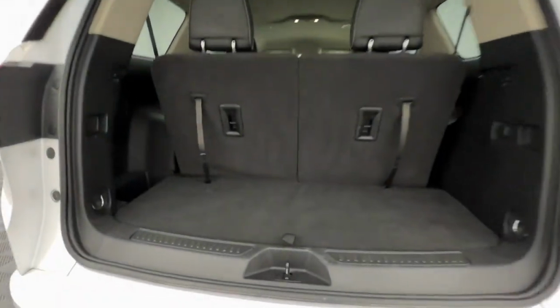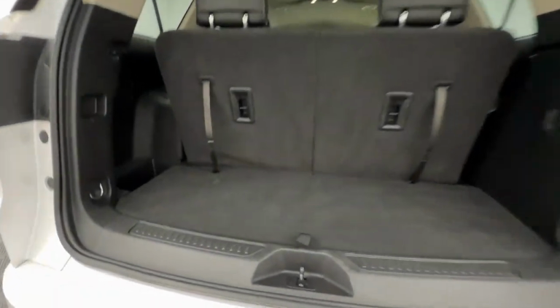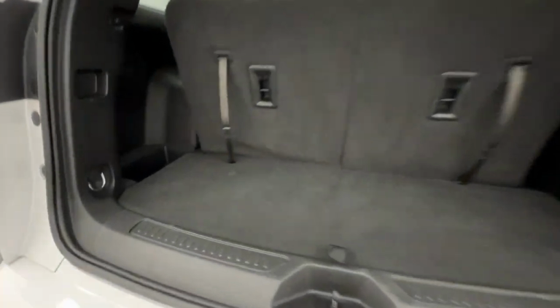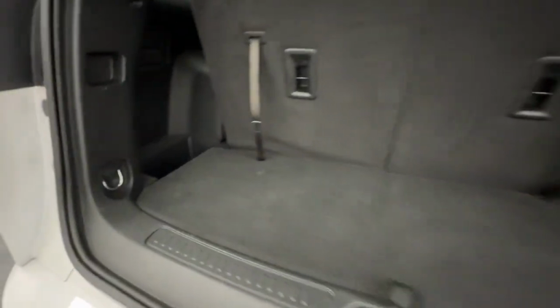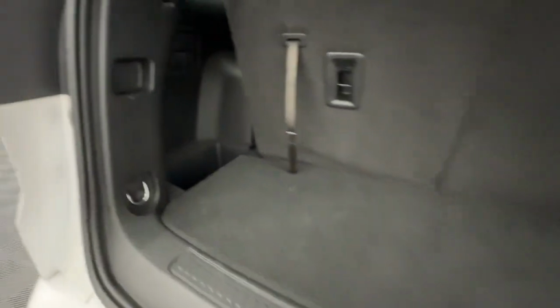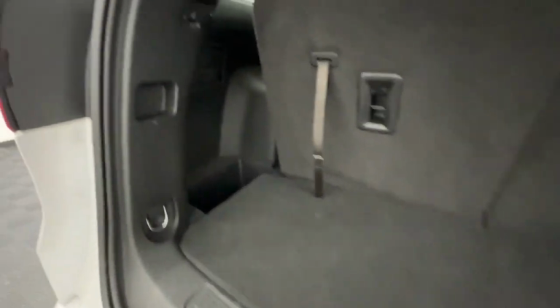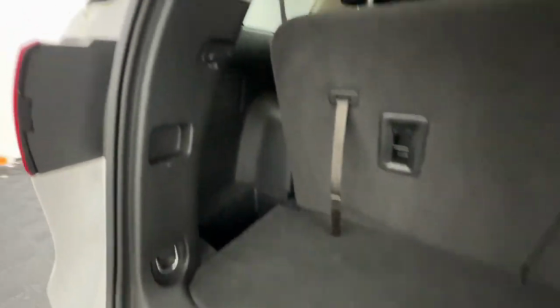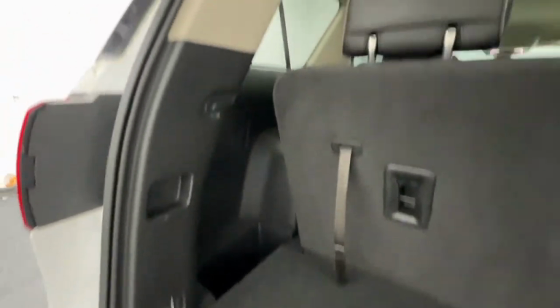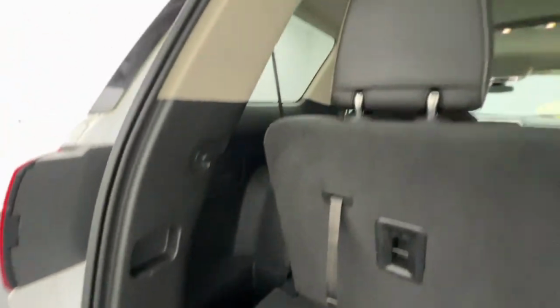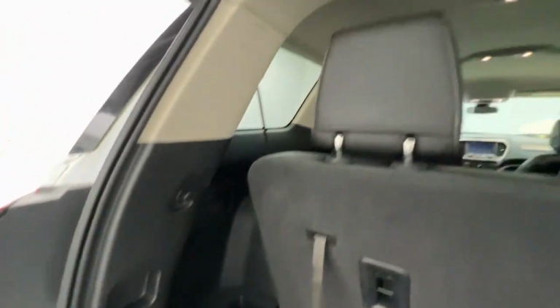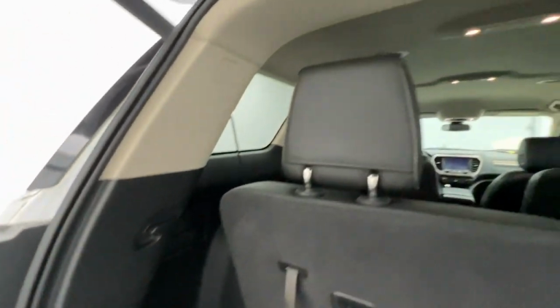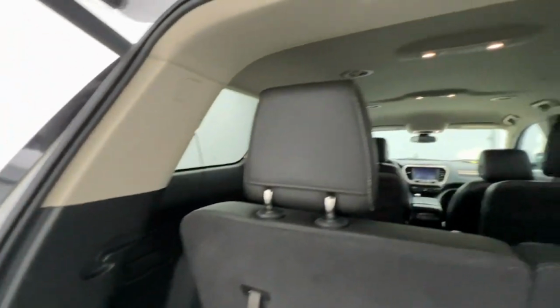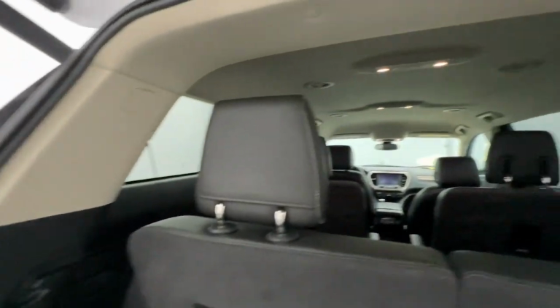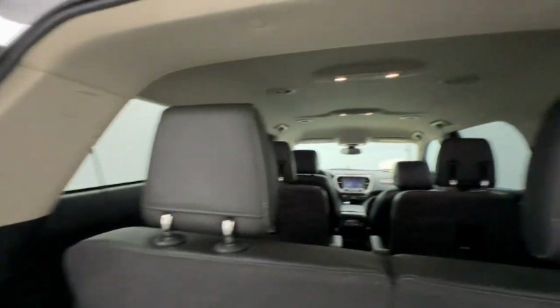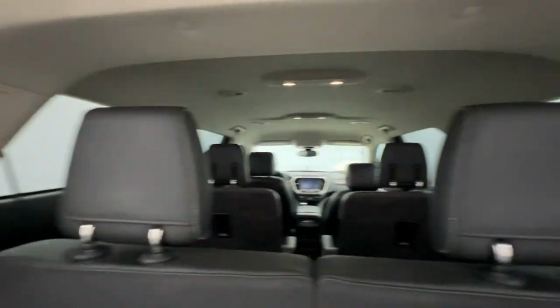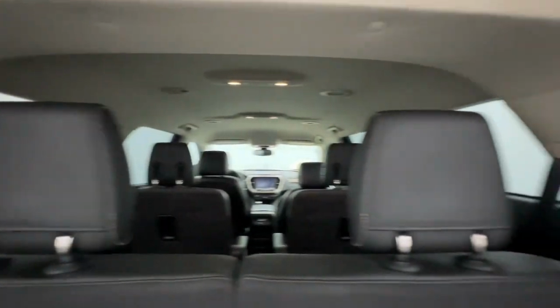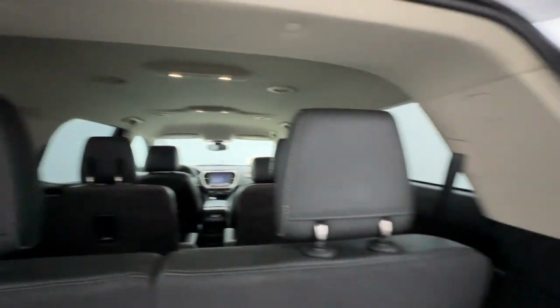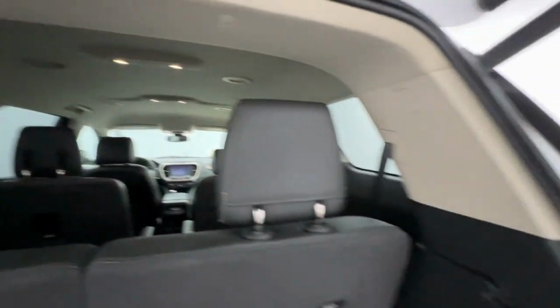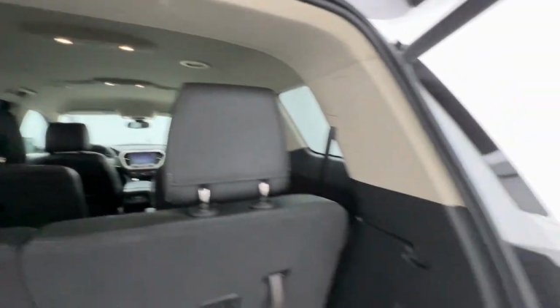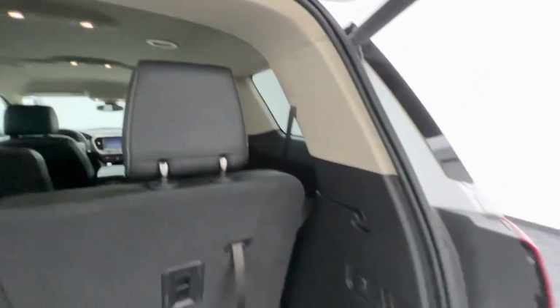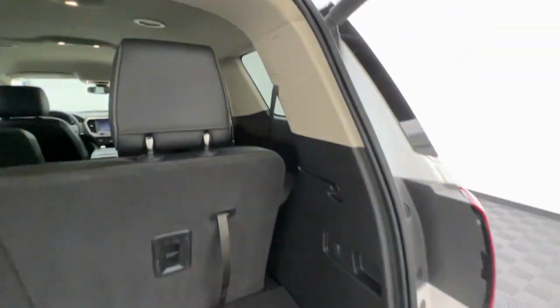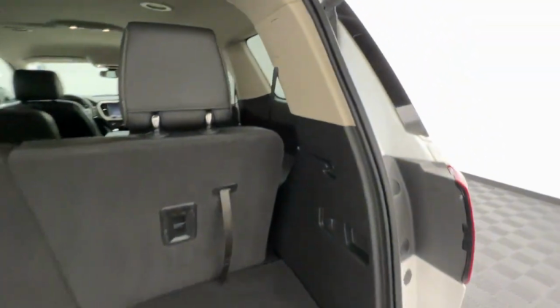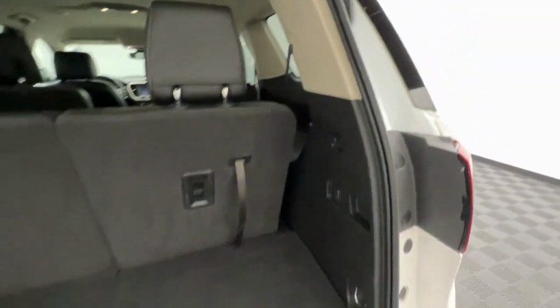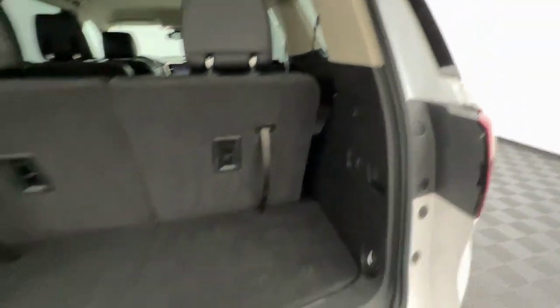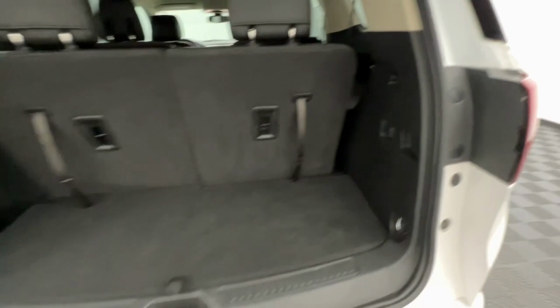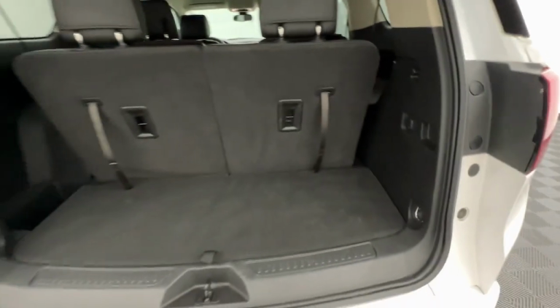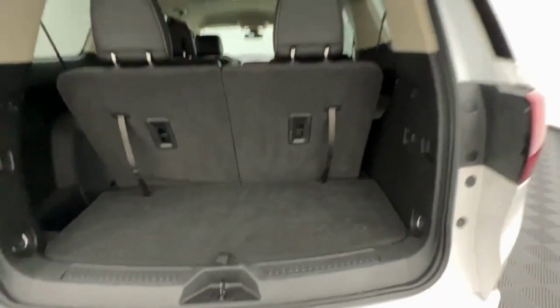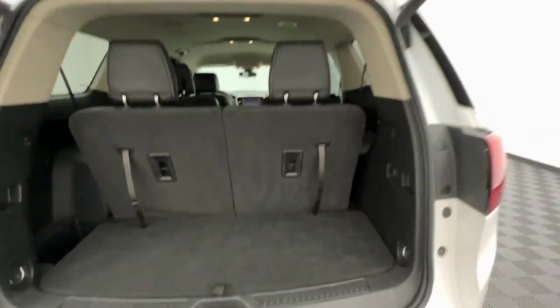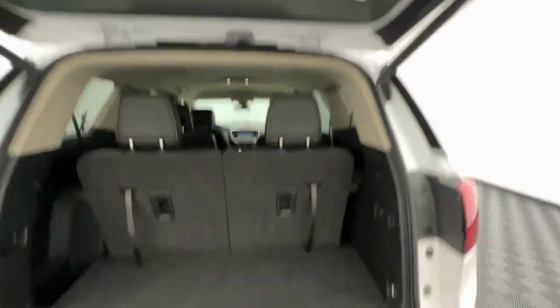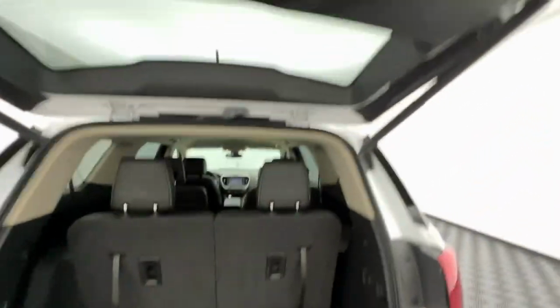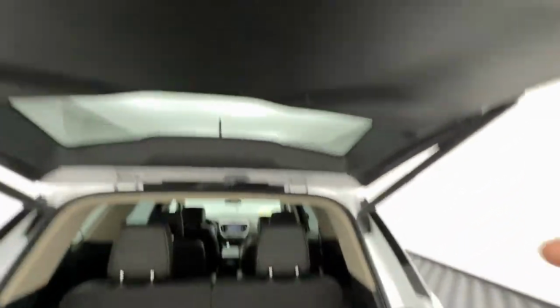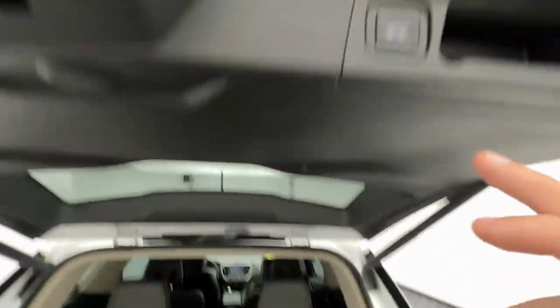Remote engine start, power passenger seat, heated rear seat, satellite radio.